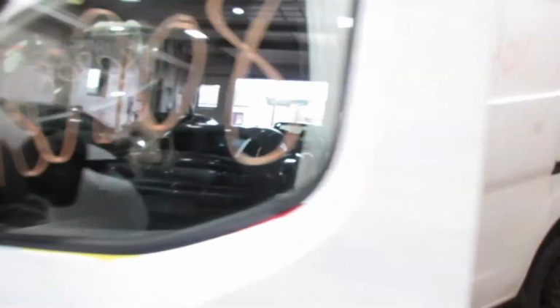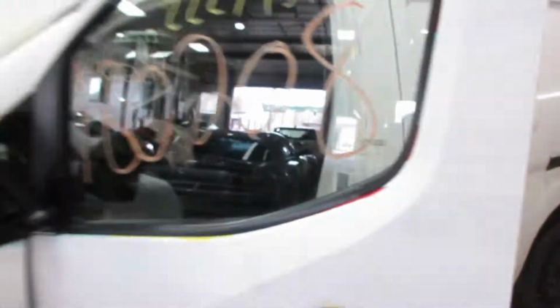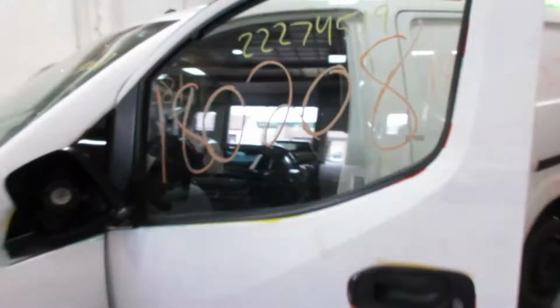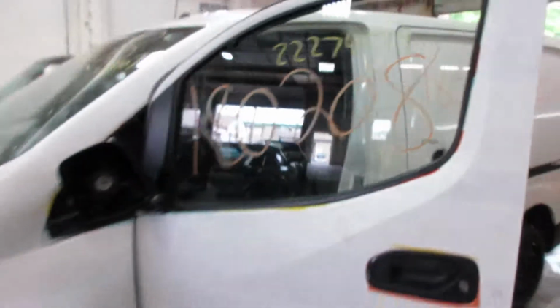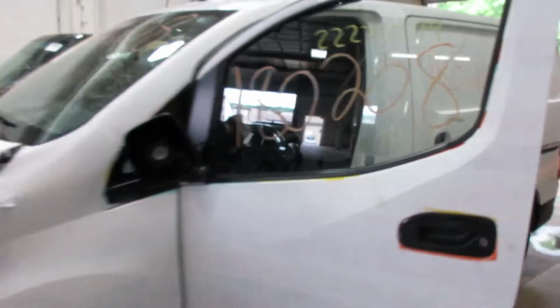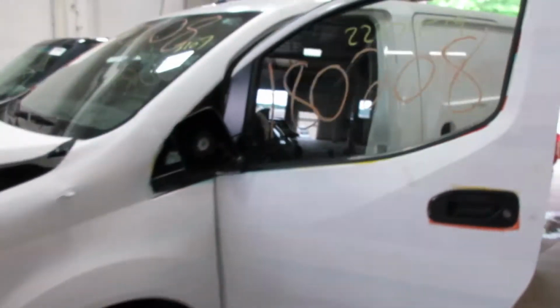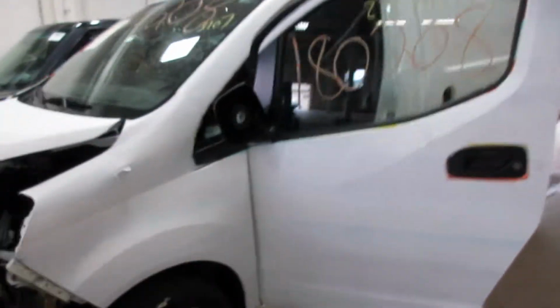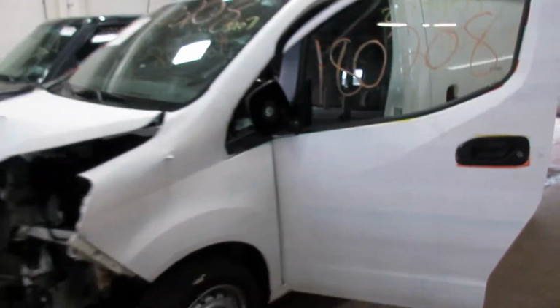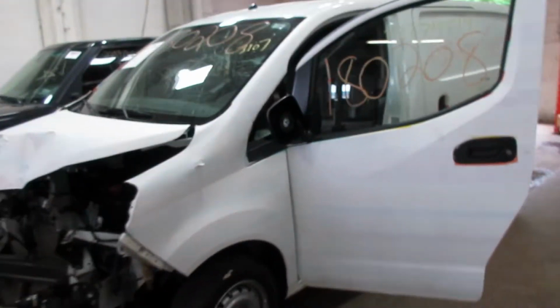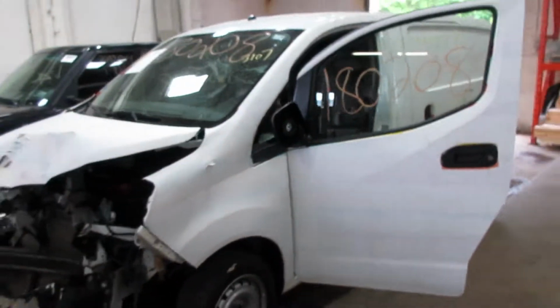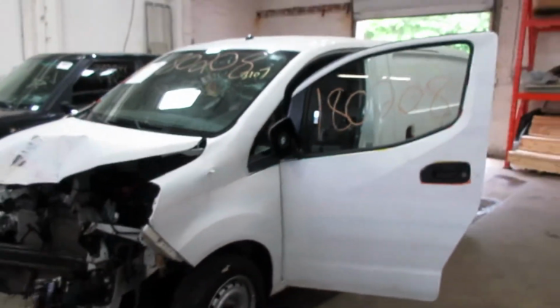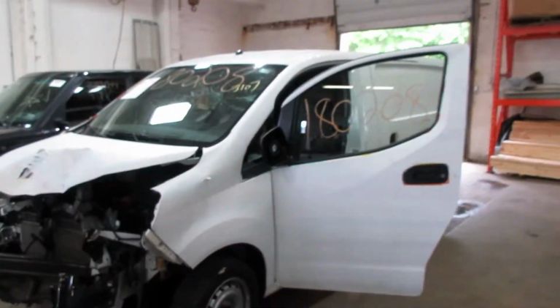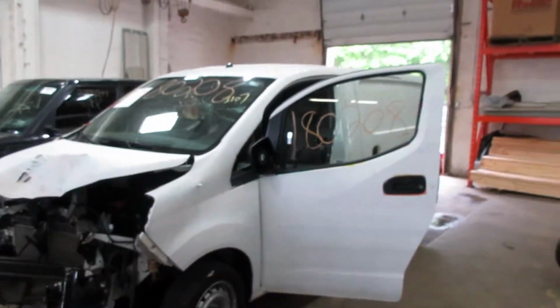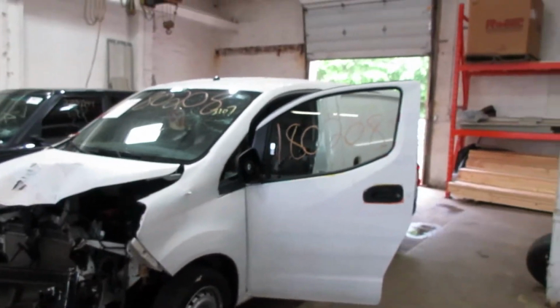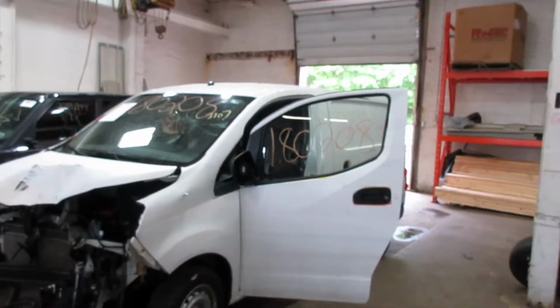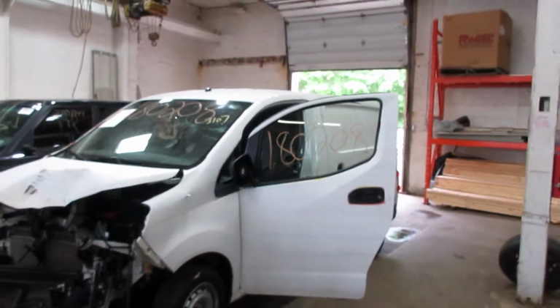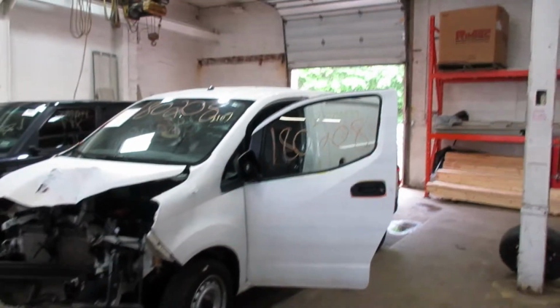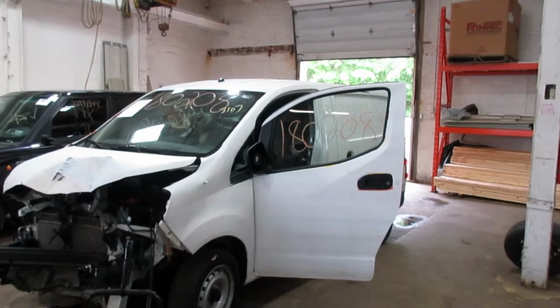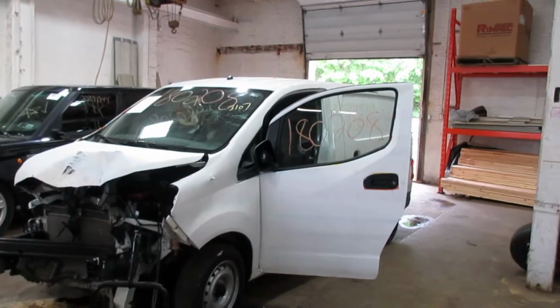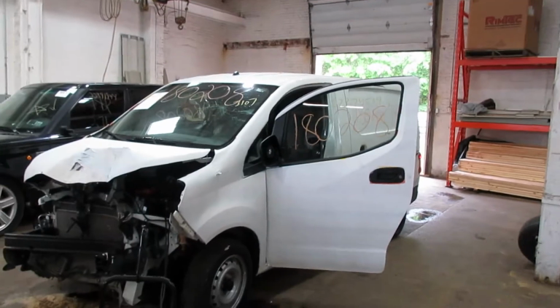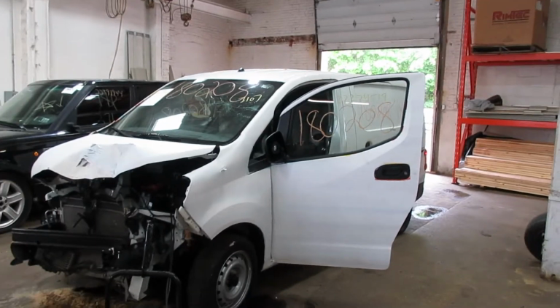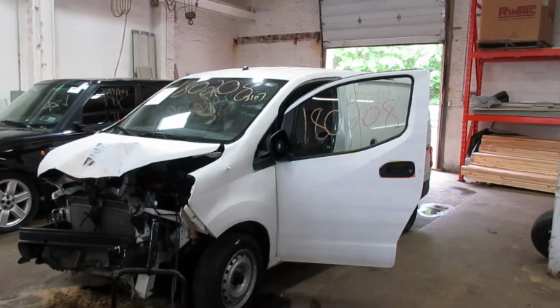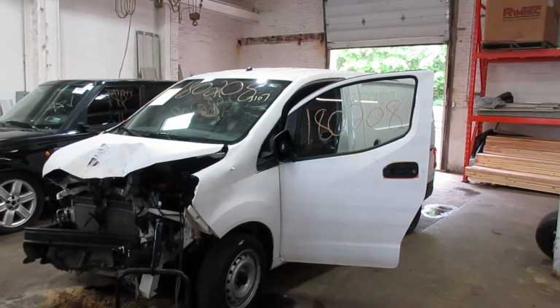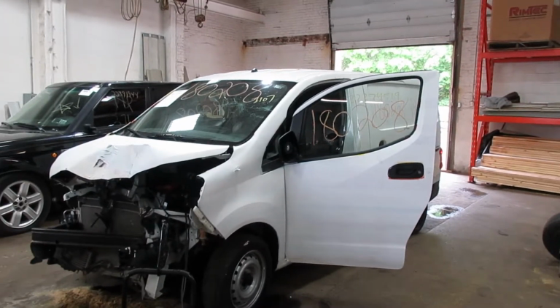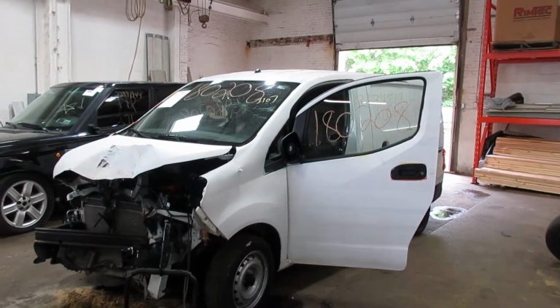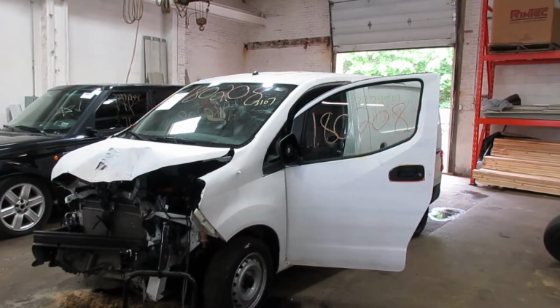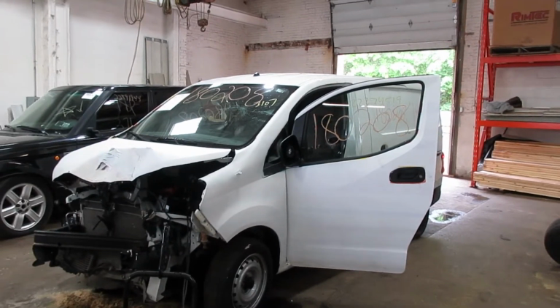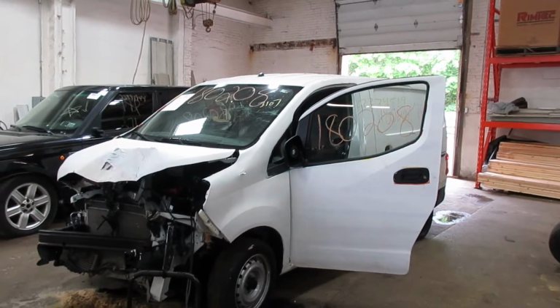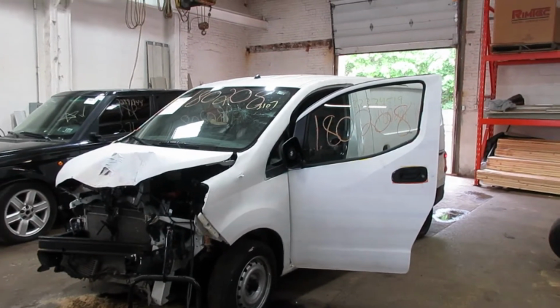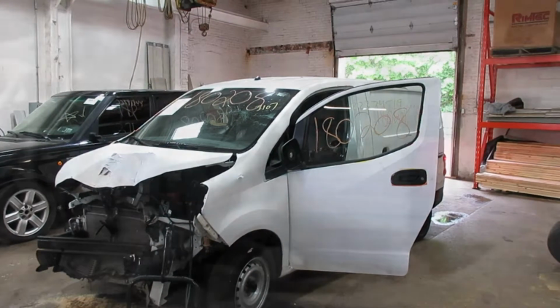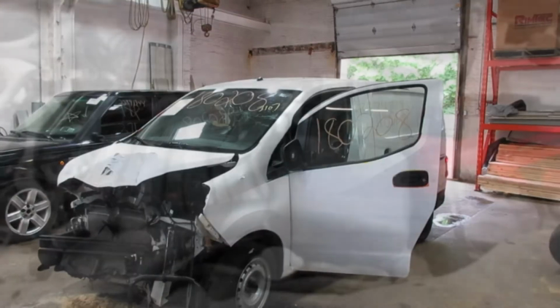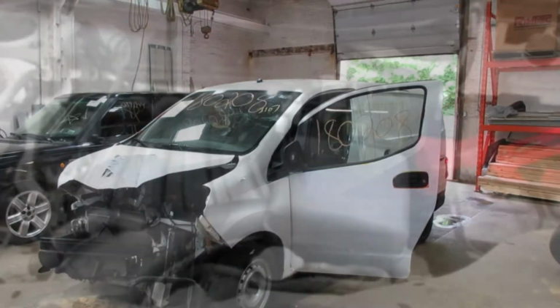So if you need any parts for this vehicle or any other, you can visit us at Tom's Foreign Auto. Thank you.